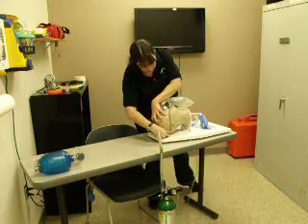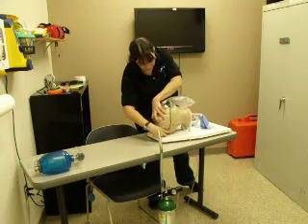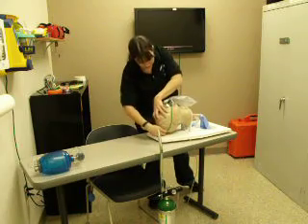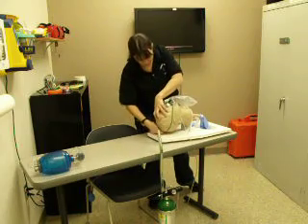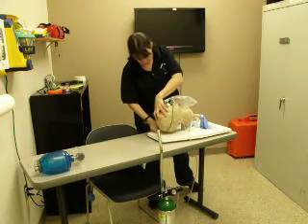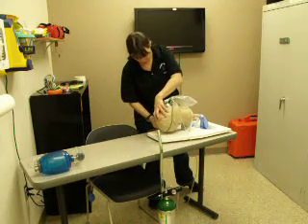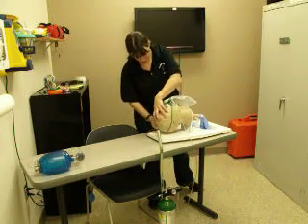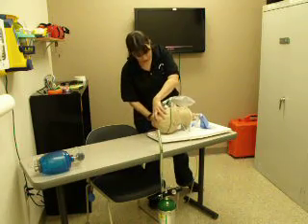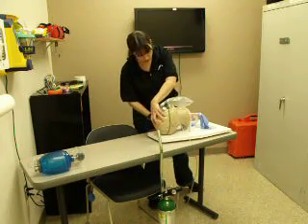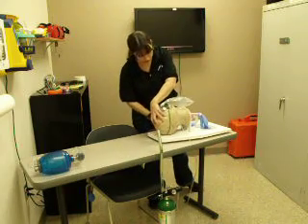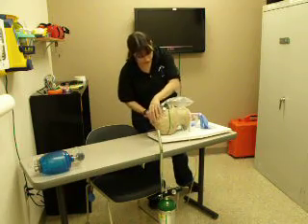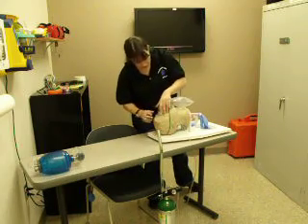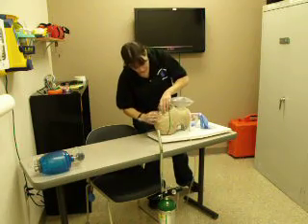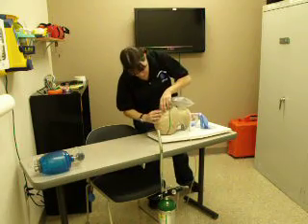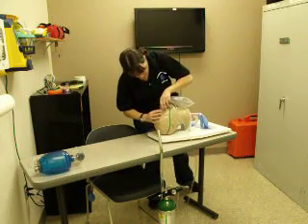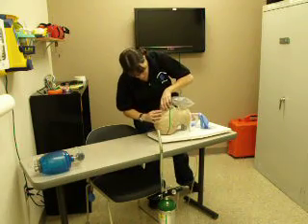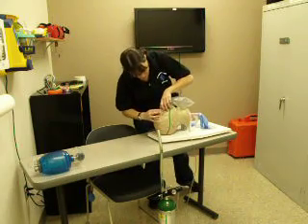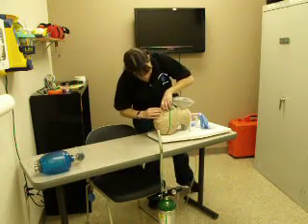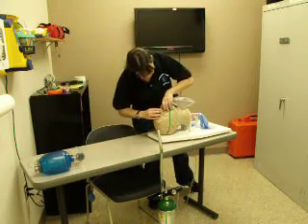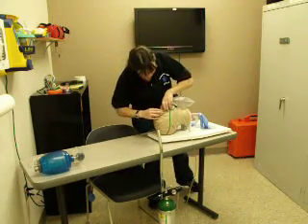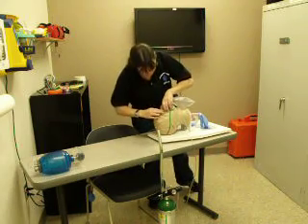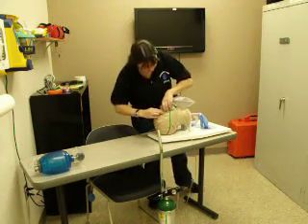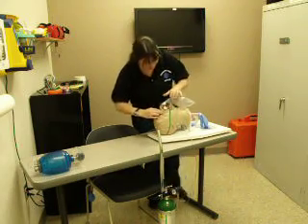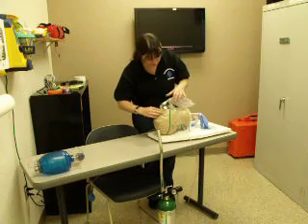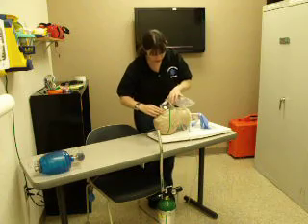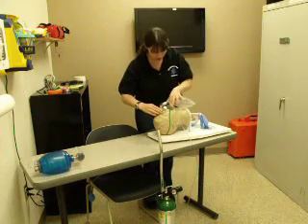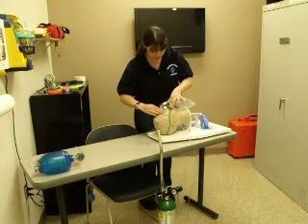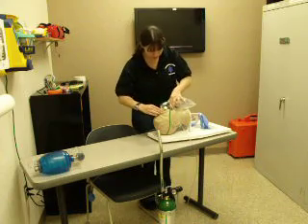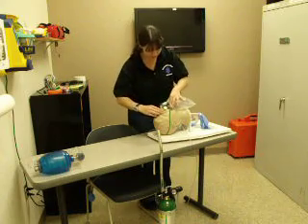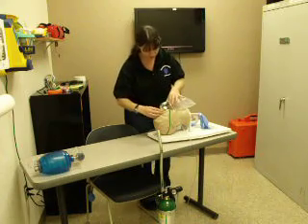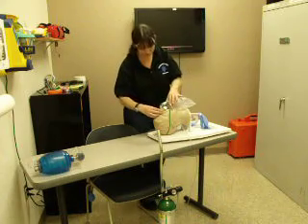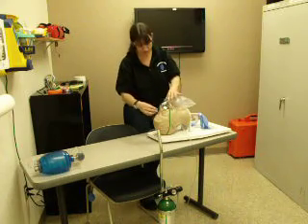Applying the mask to the patient, making sure that it fits snugly and comfortably.